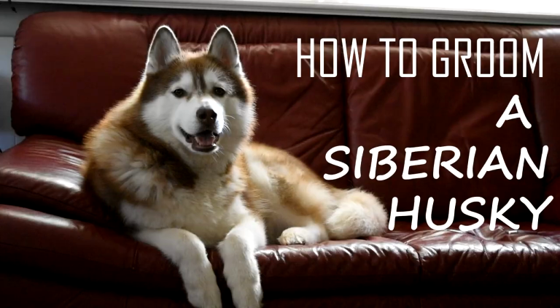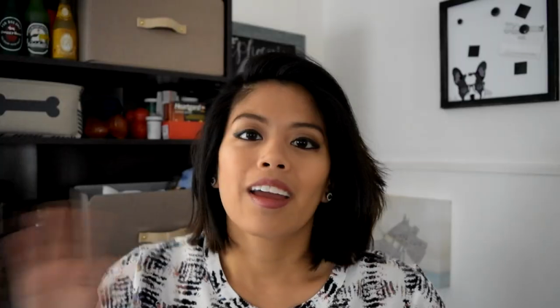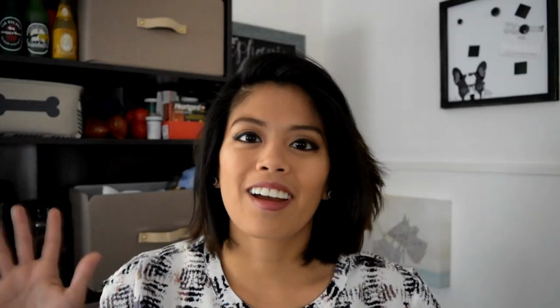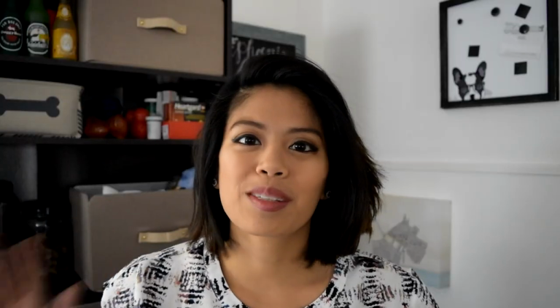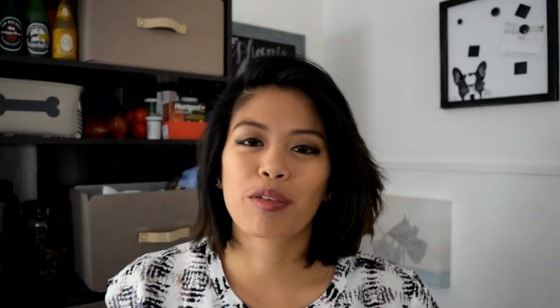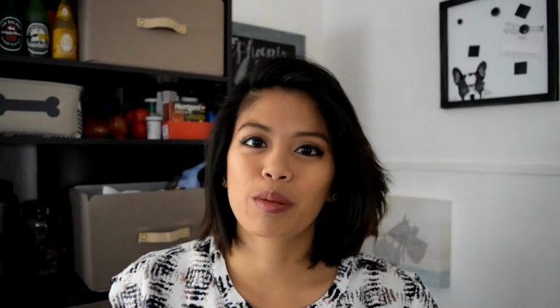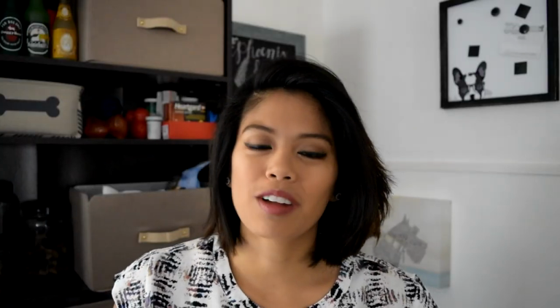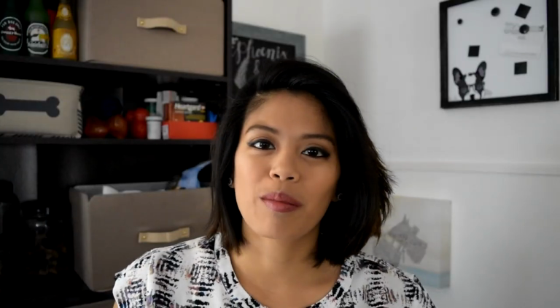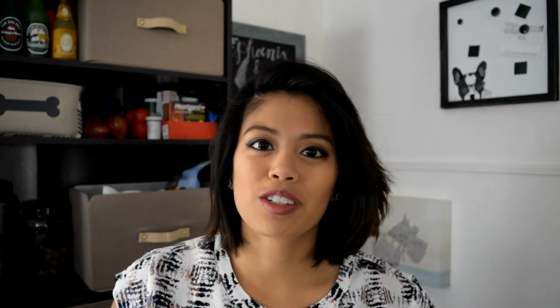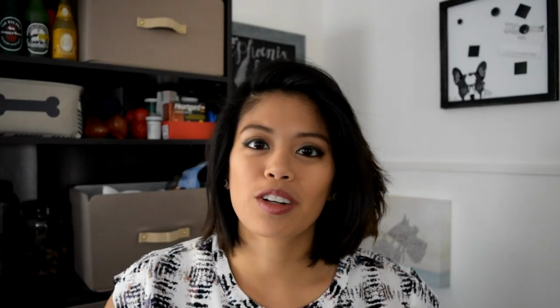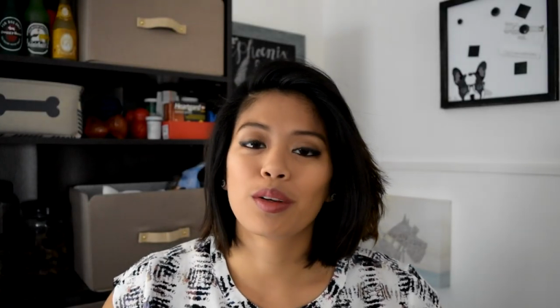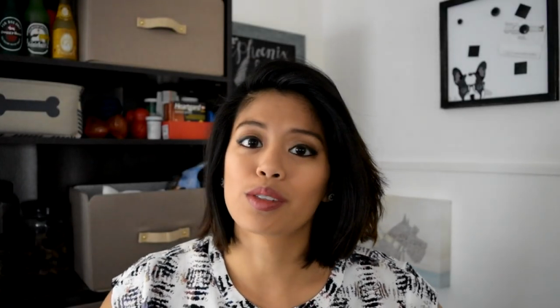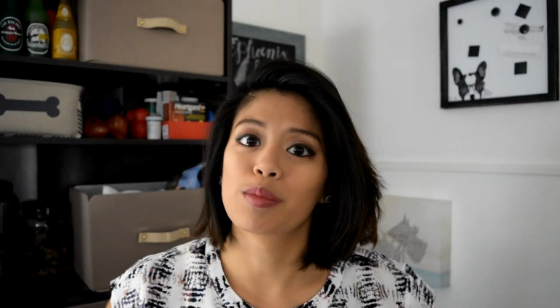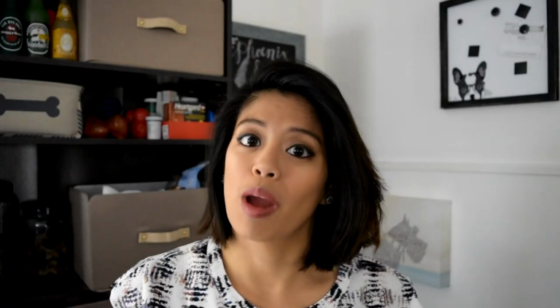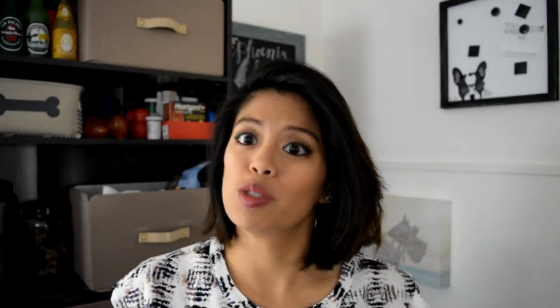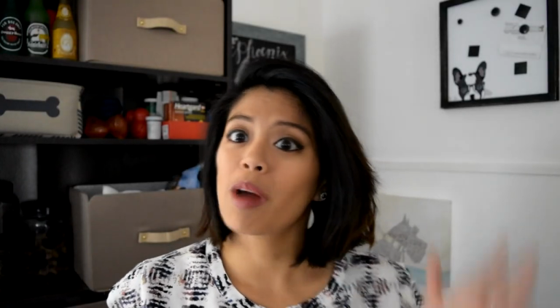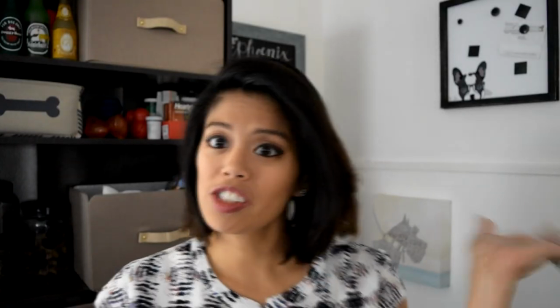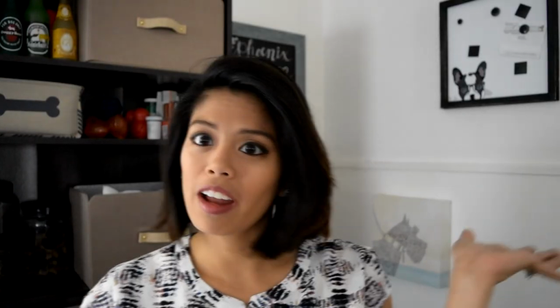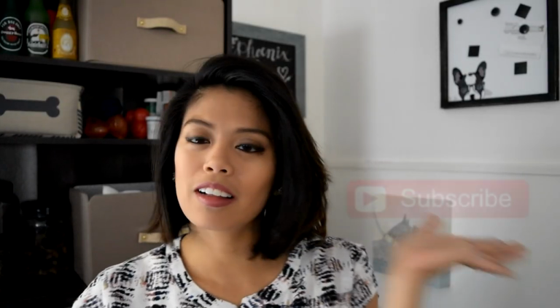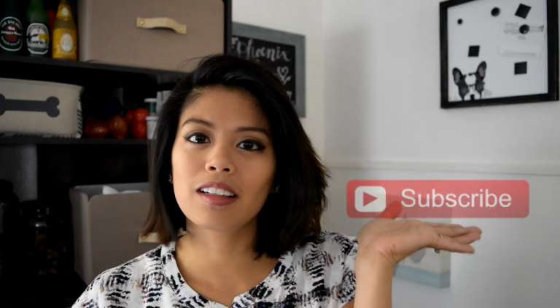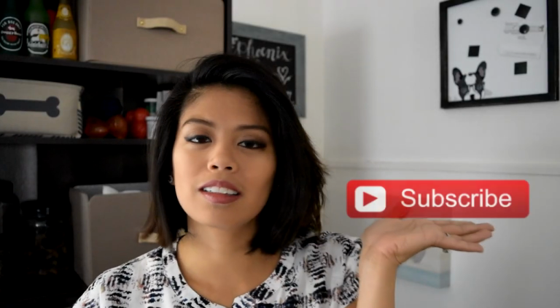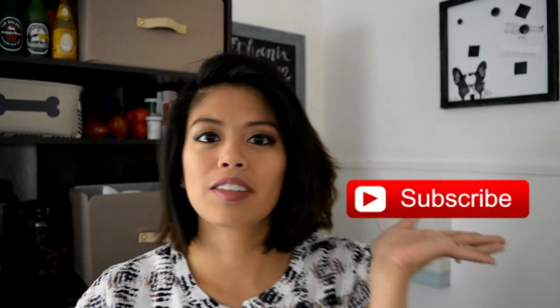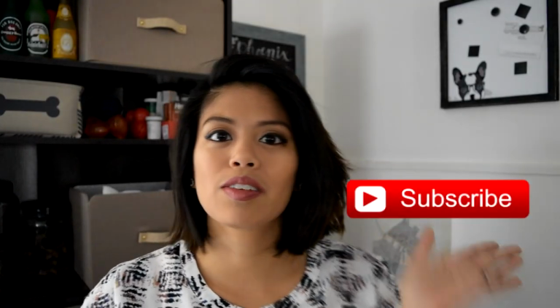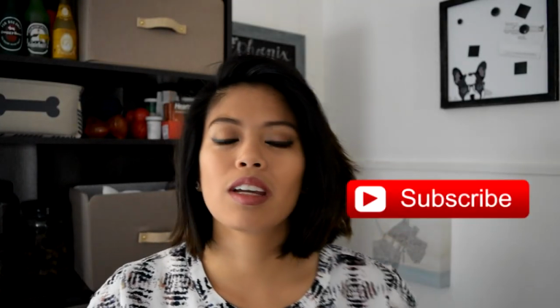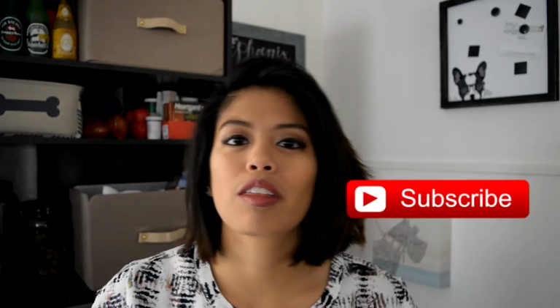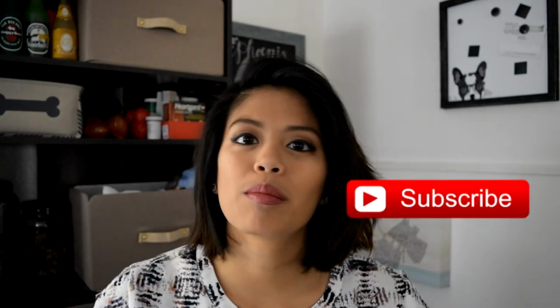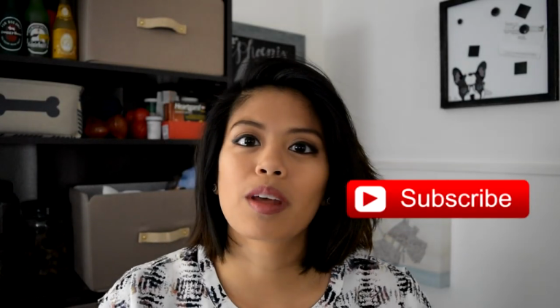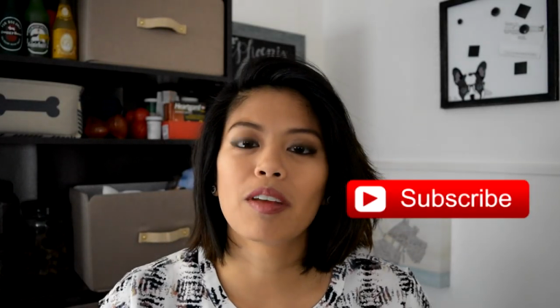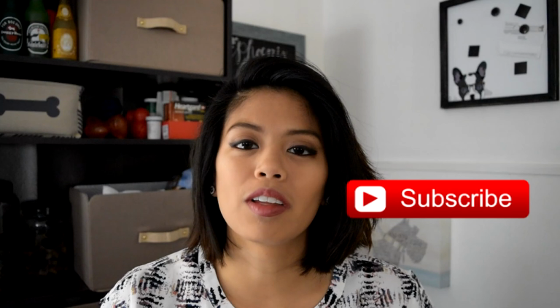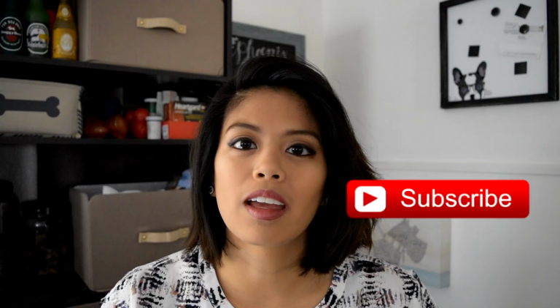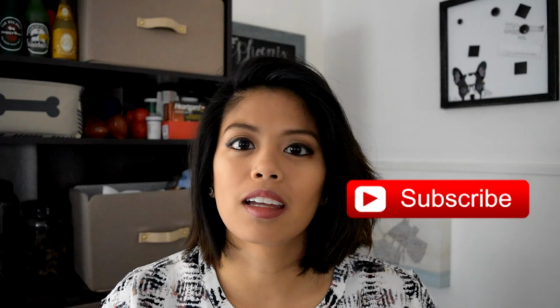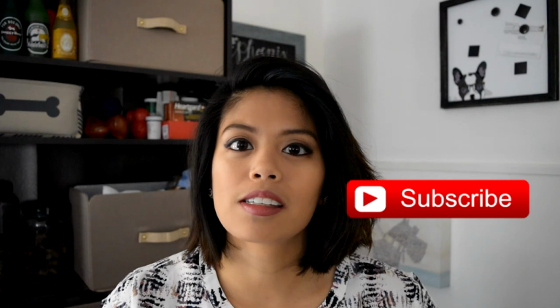Hey guys, before we start make sure you subscribe to my channel and give this video a thumbs up if you like it.